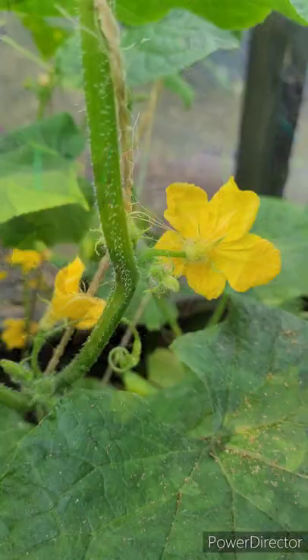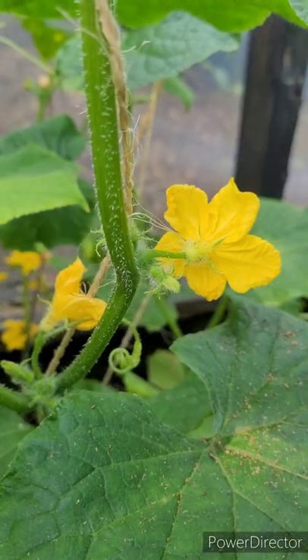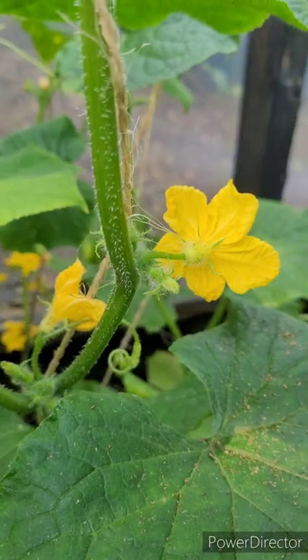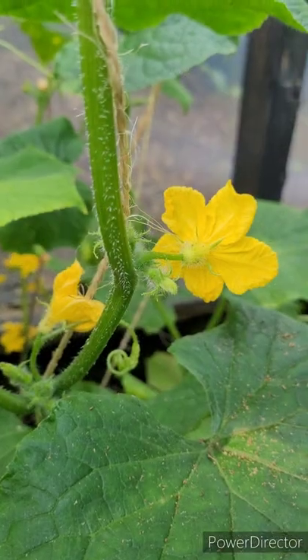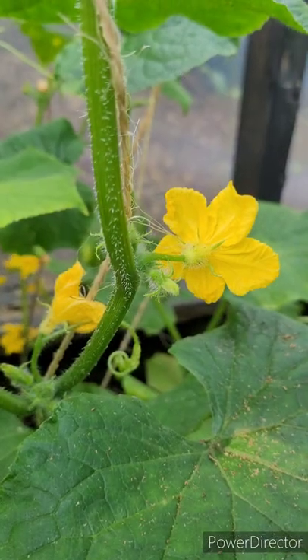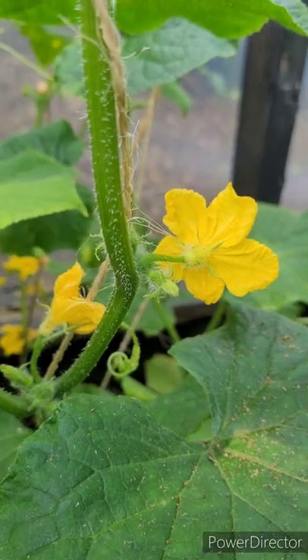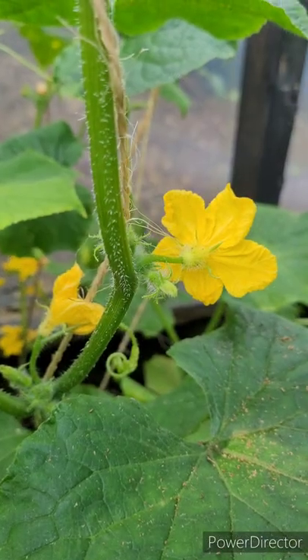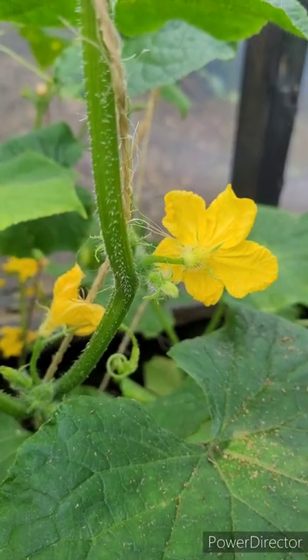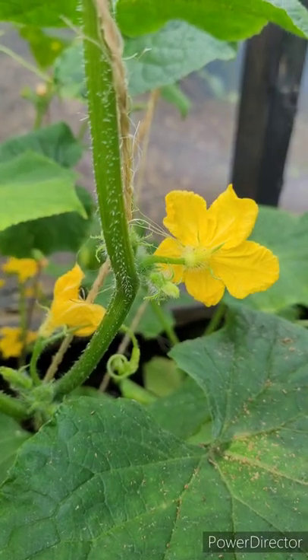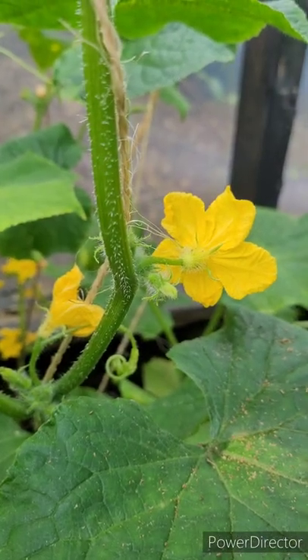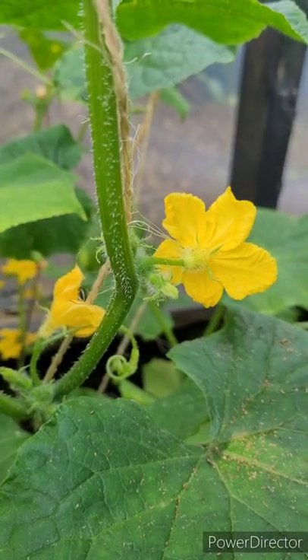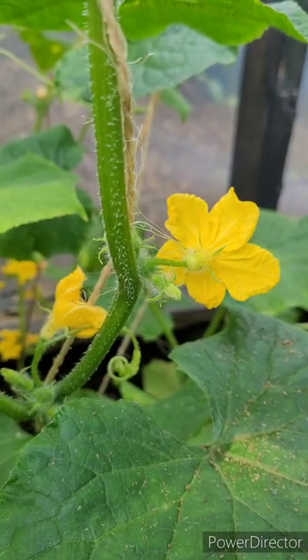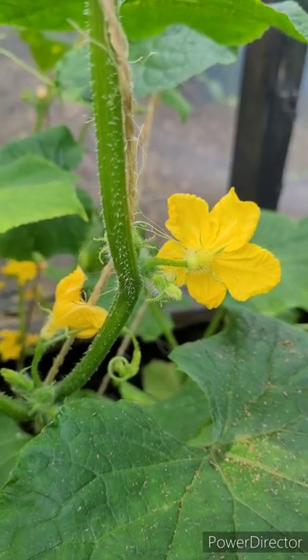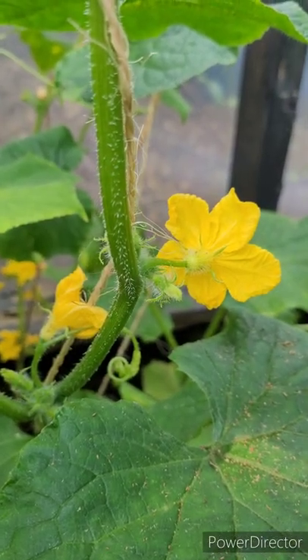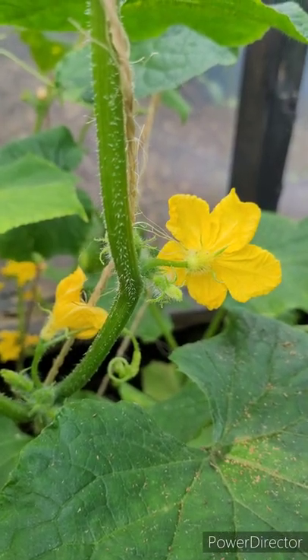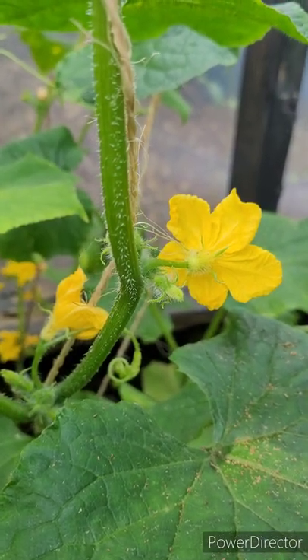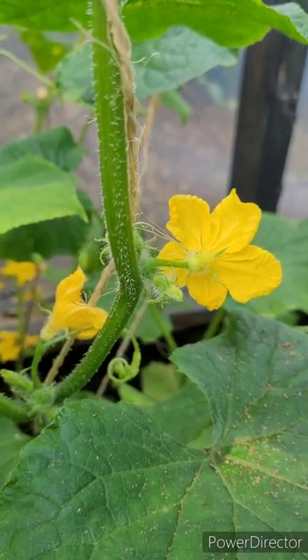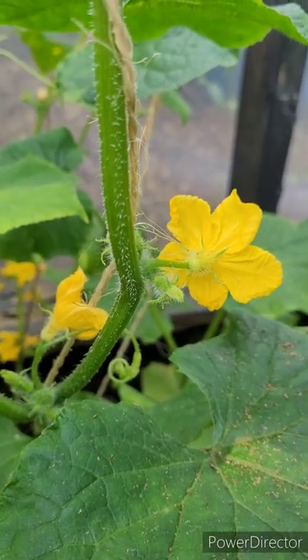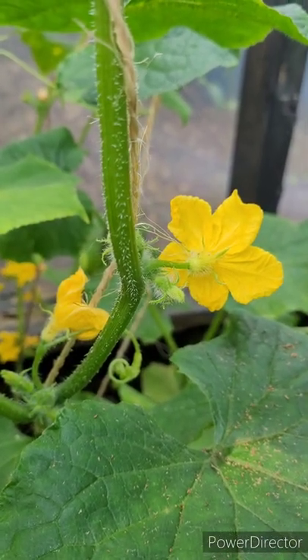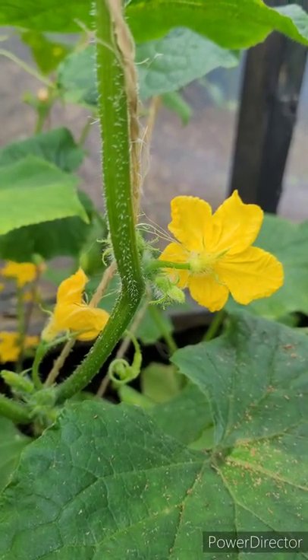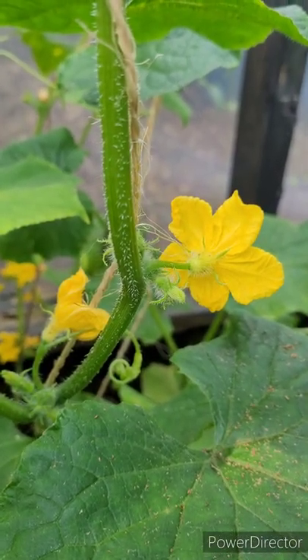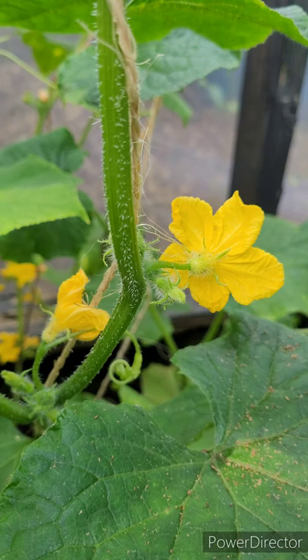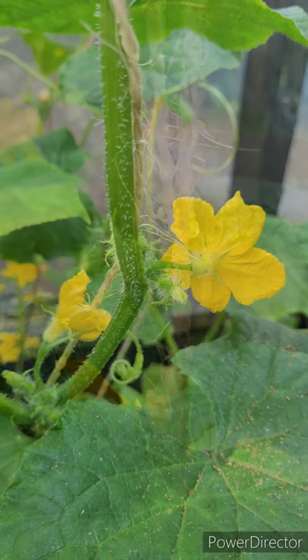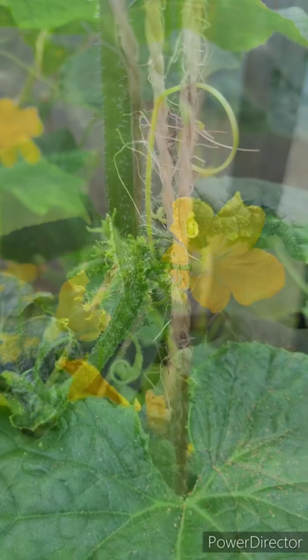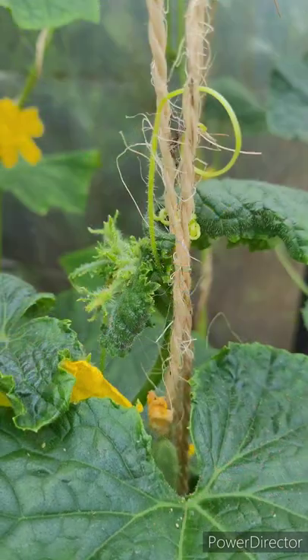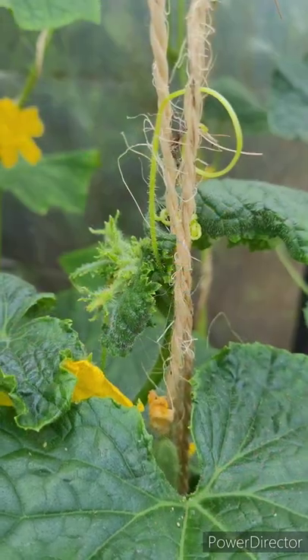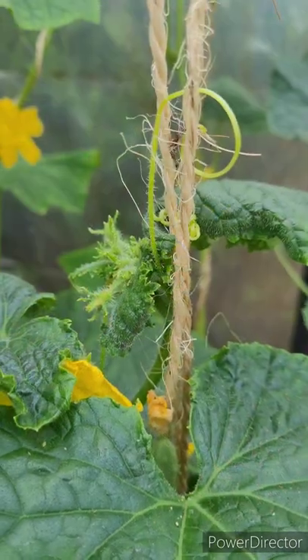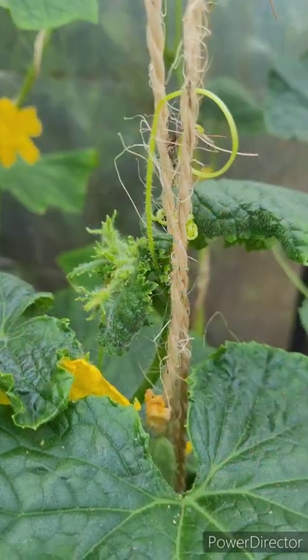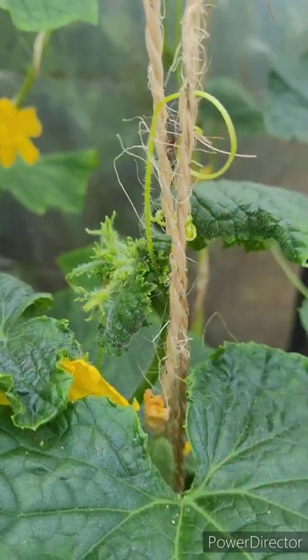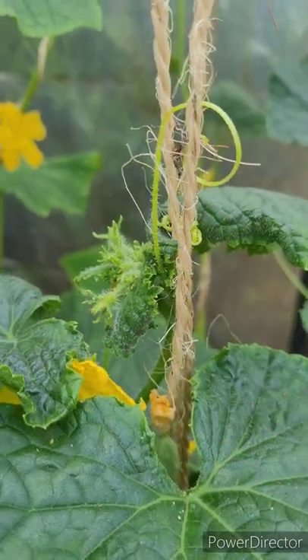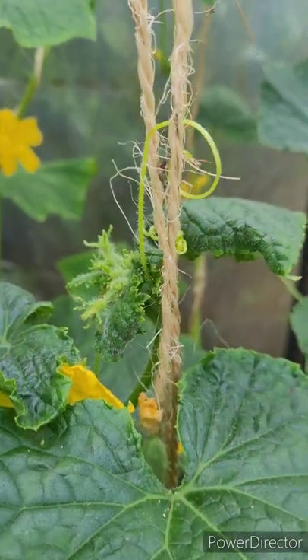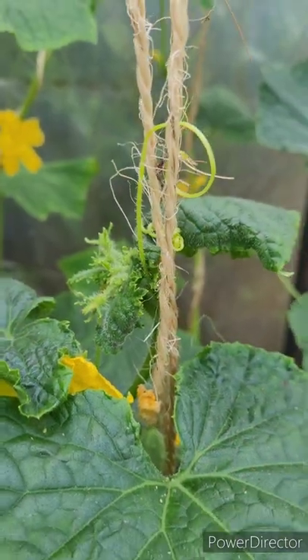Bees can do the pollinating for you, but you can also help the process by doing it yourself with a brush.